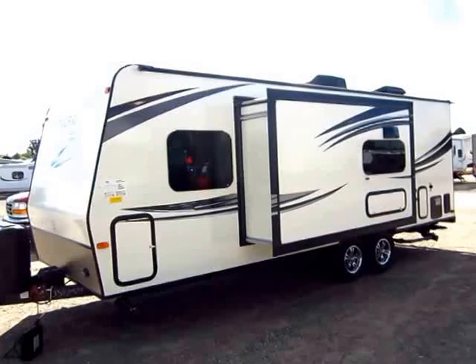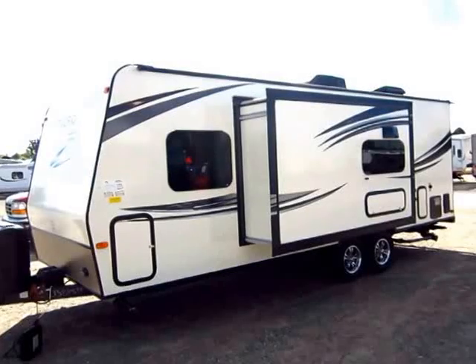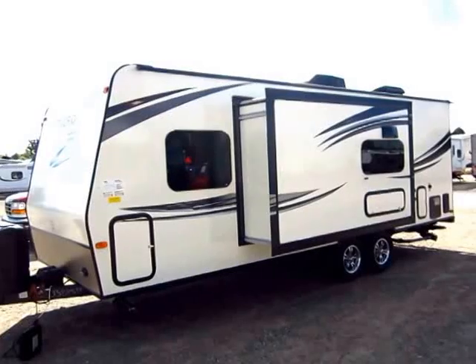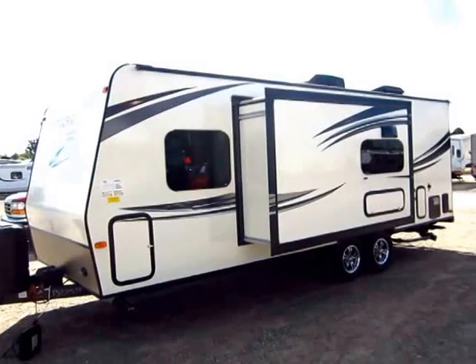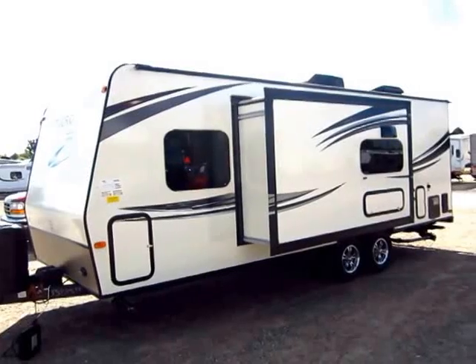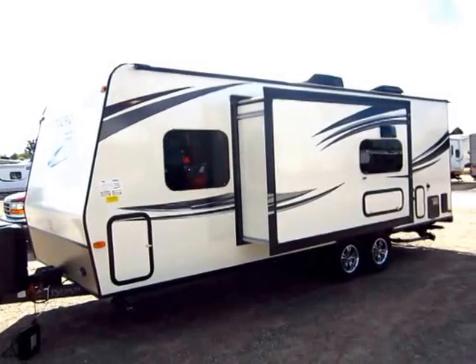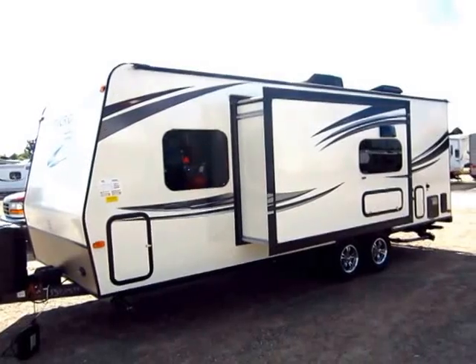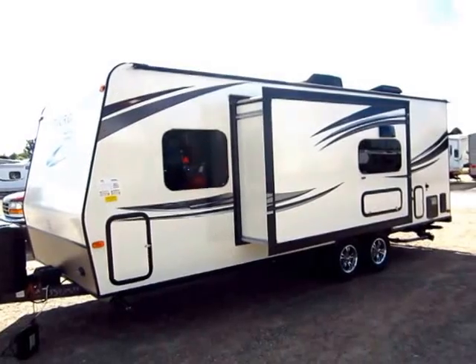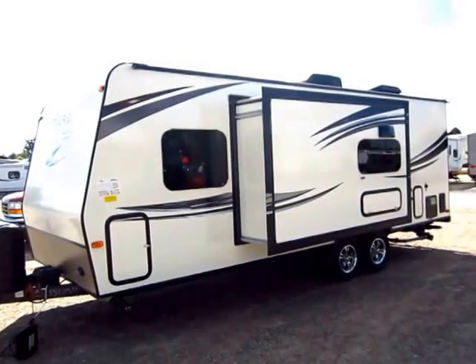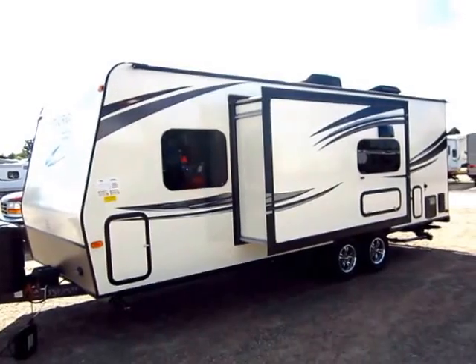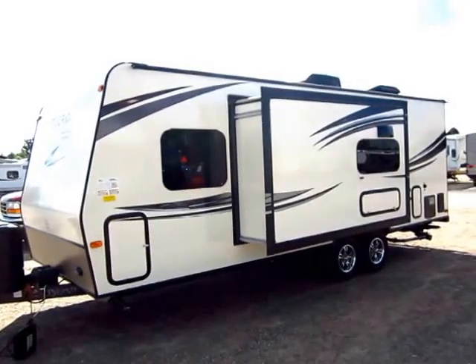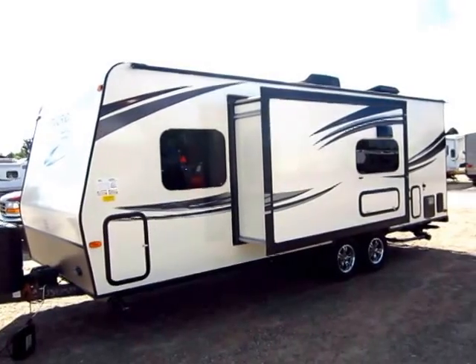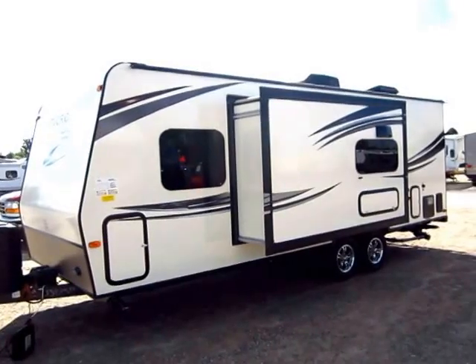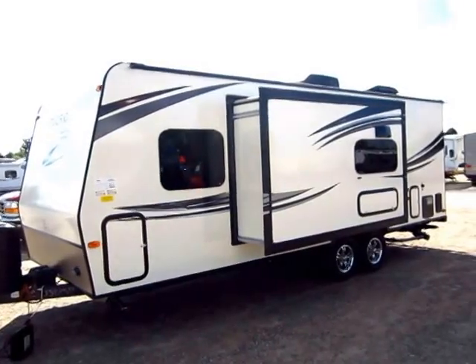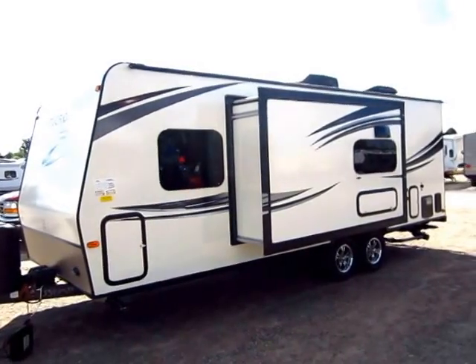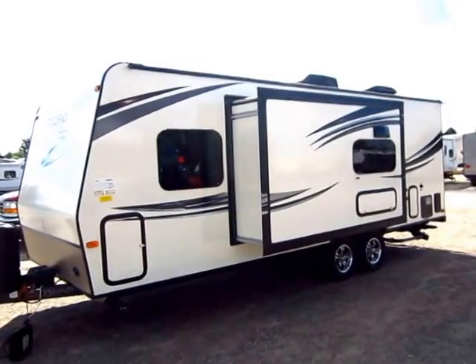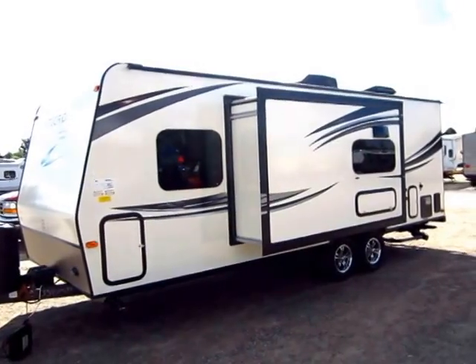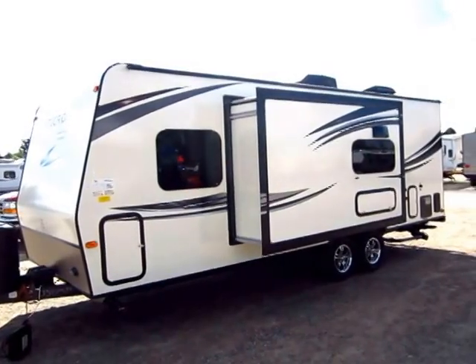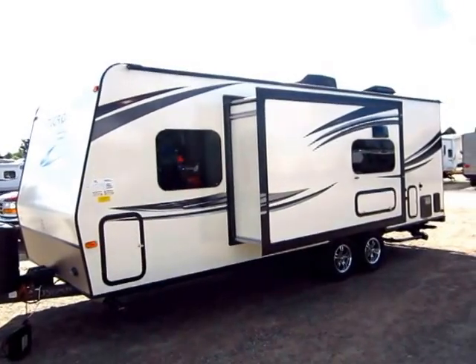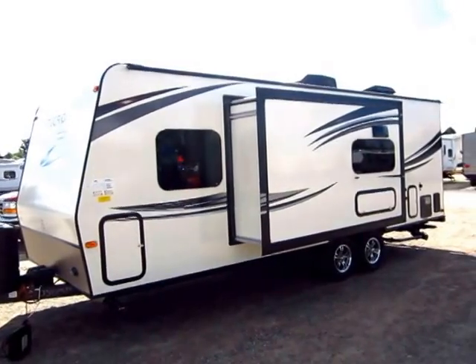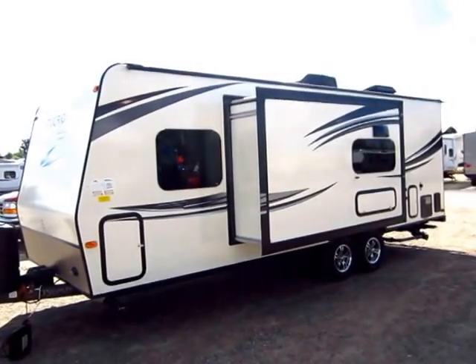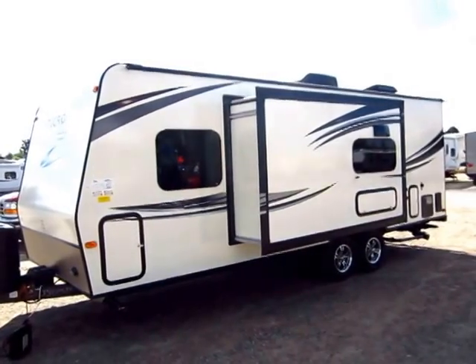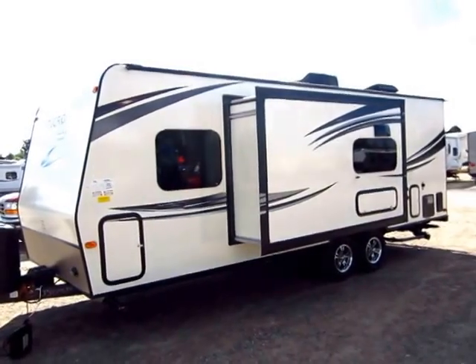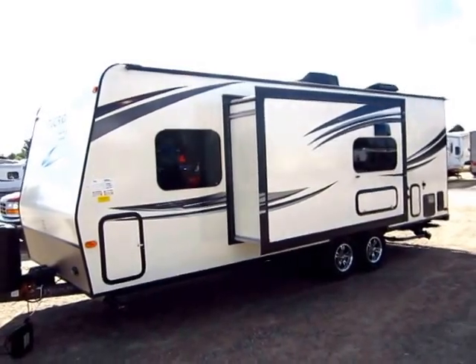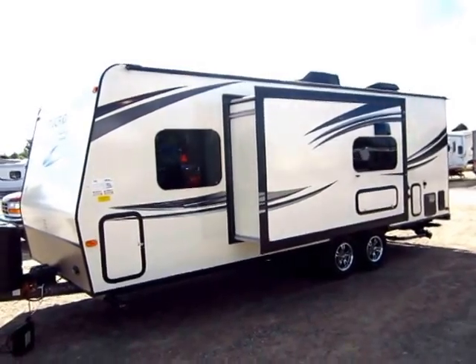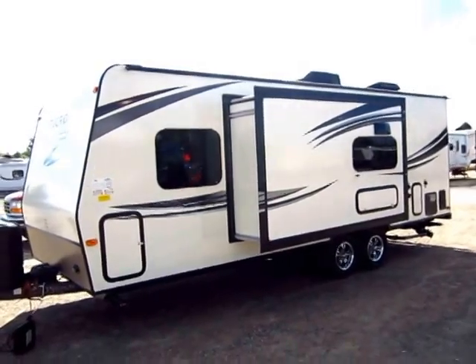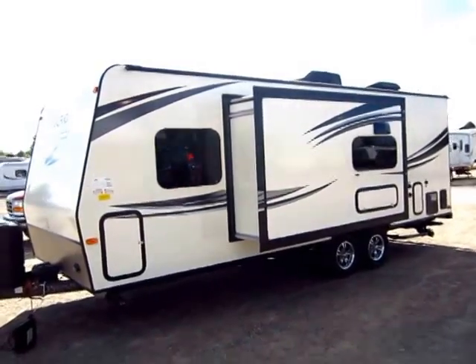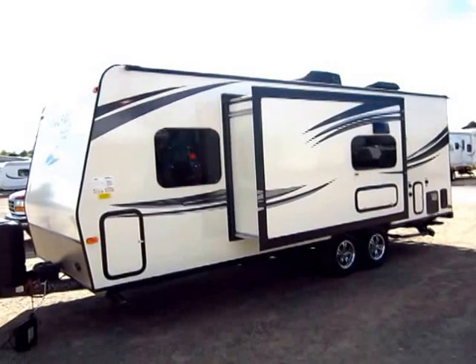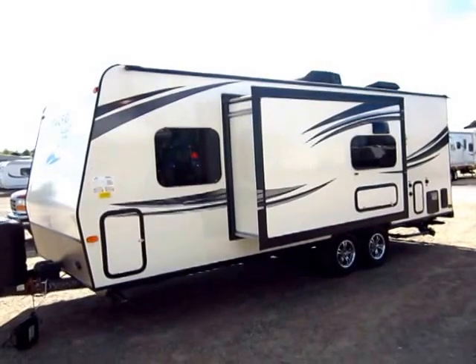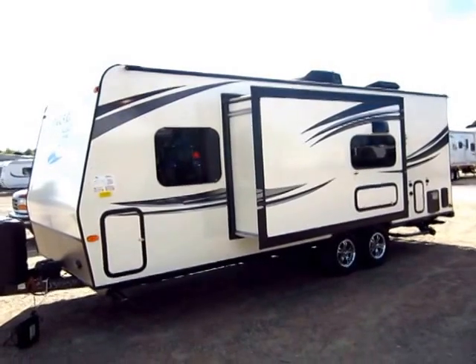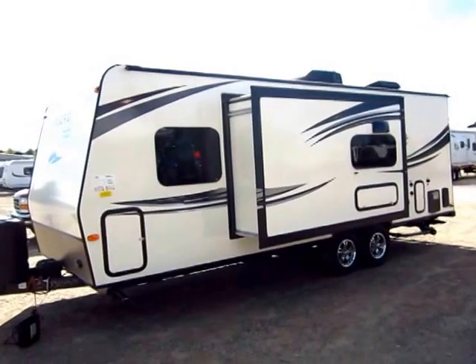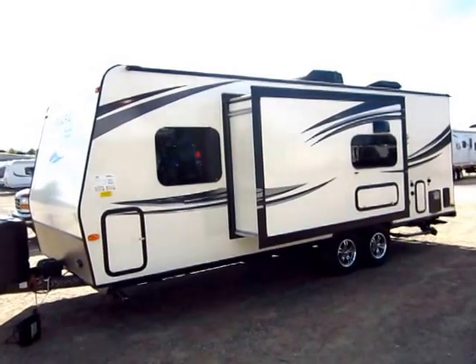Rockwood 2503S here at Haylet RV of Coldwater, Michigan. This is a 2015 and a half model.